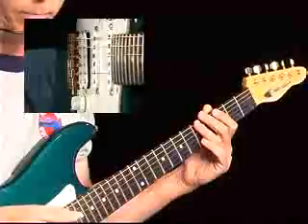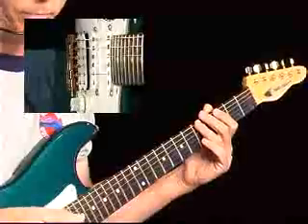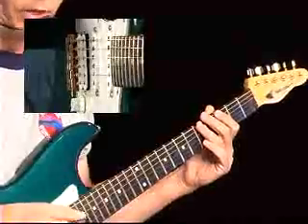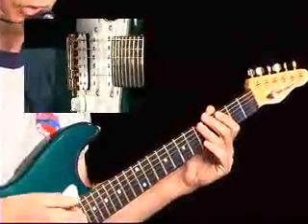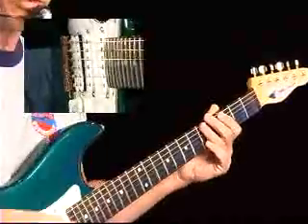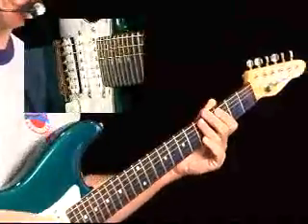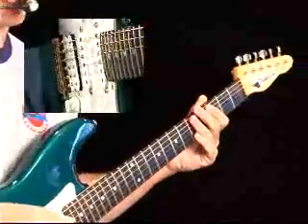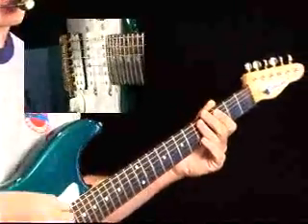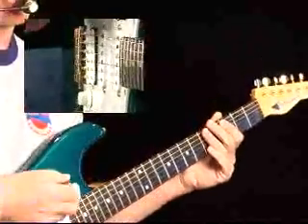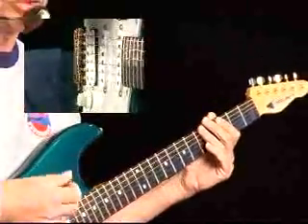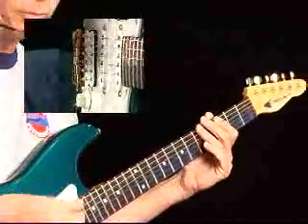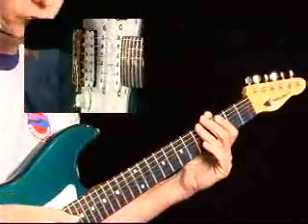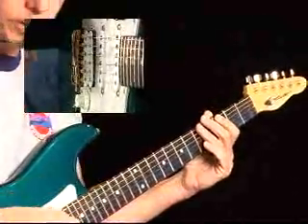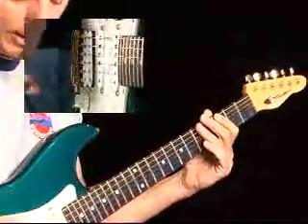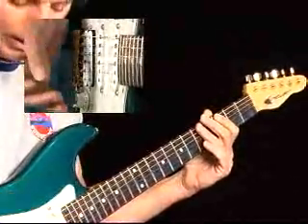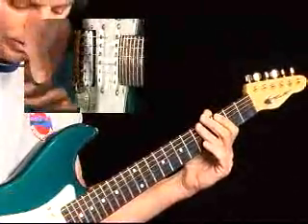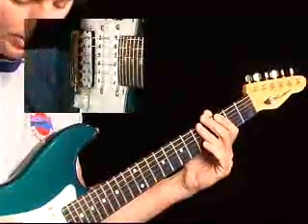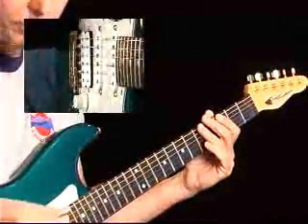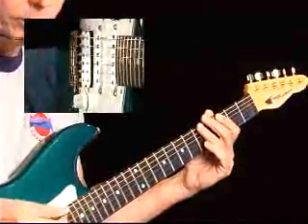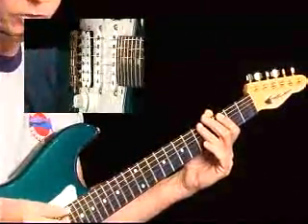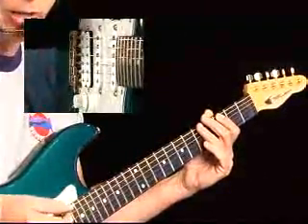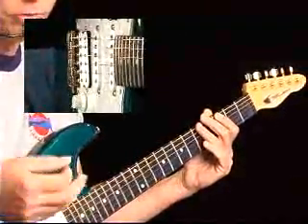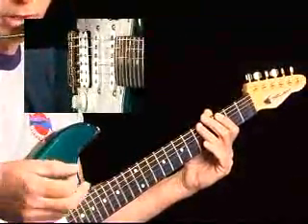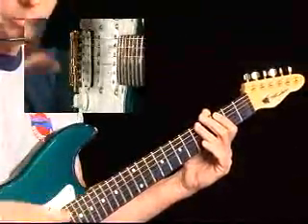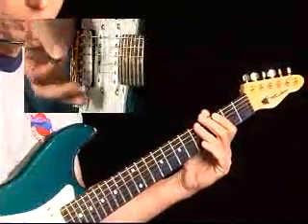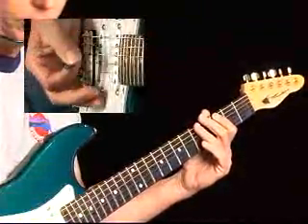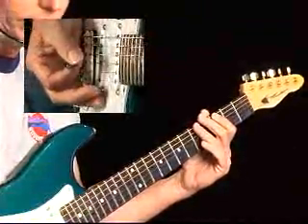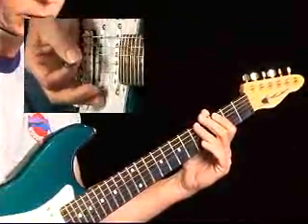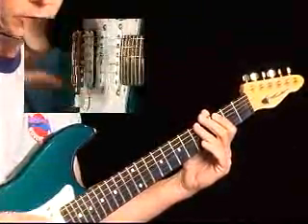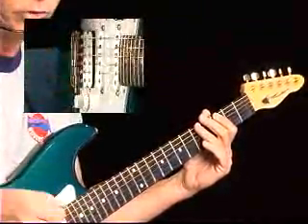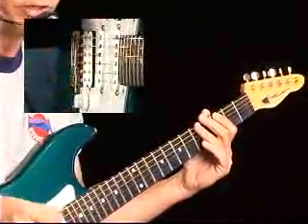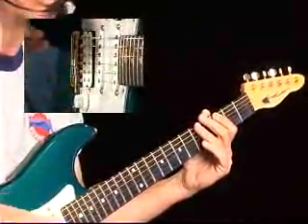We're going to run the track, and I'm going to demonstrate how you can get some other sounds of this particular lick against this kind of groove.